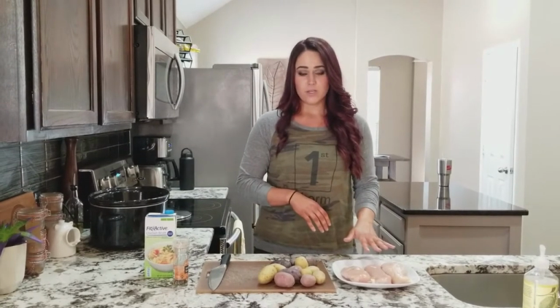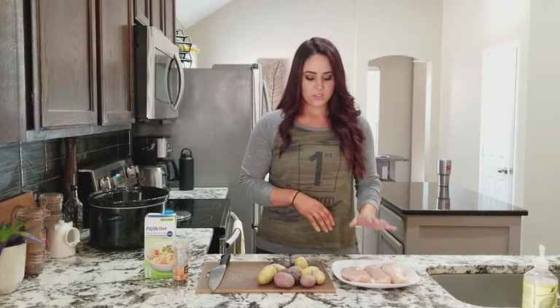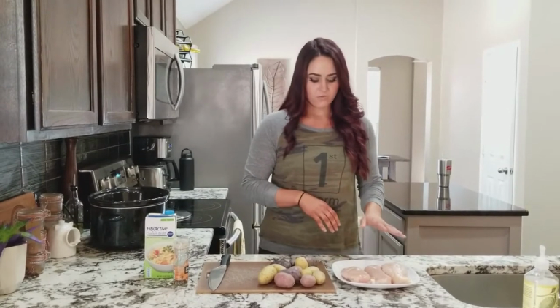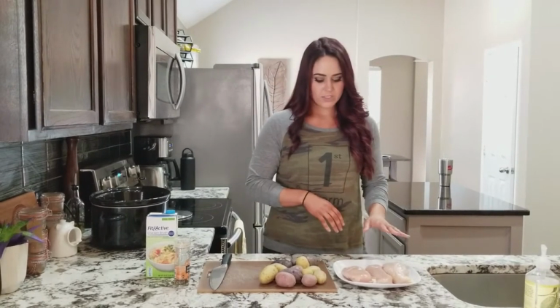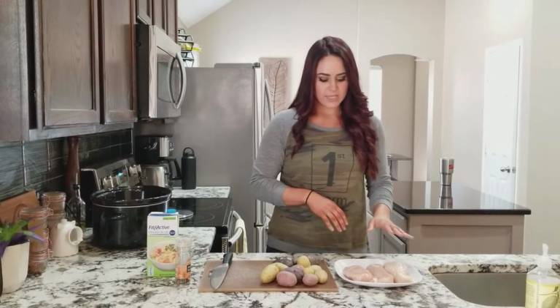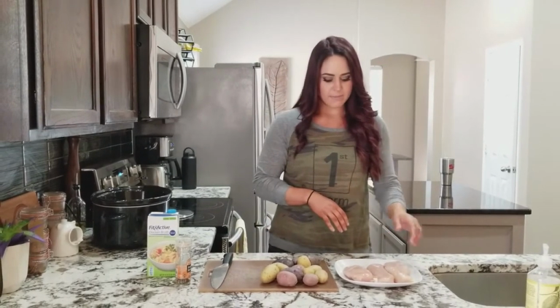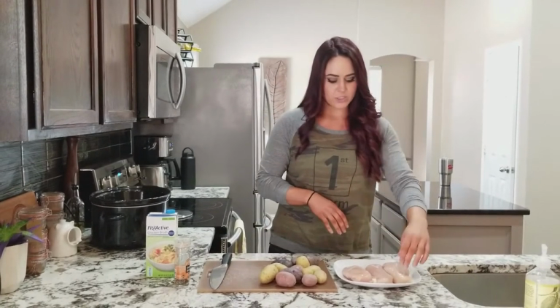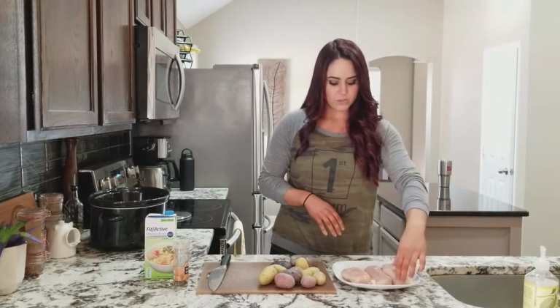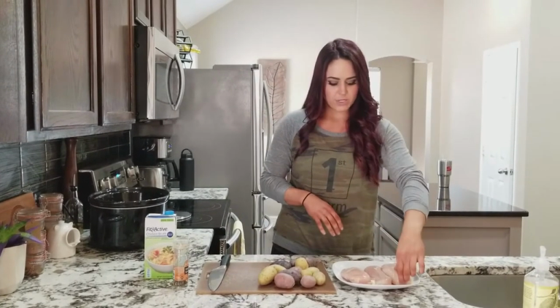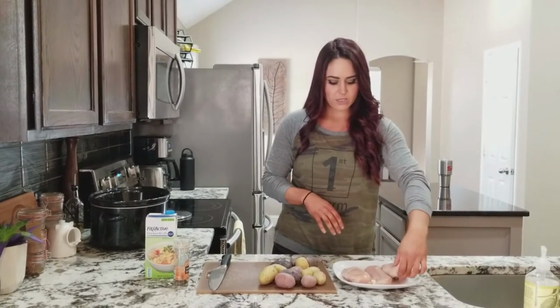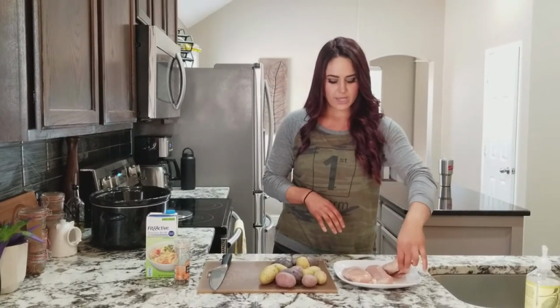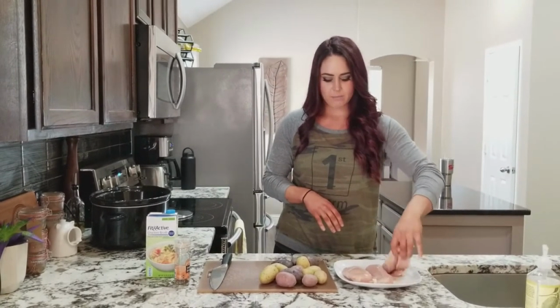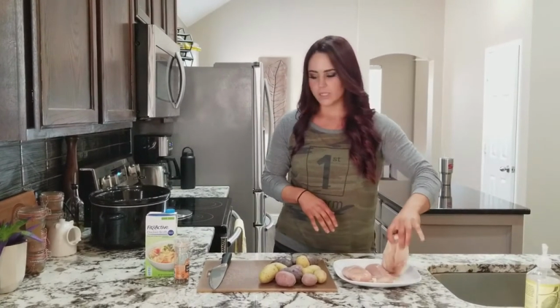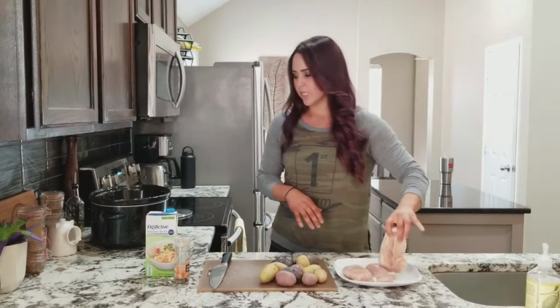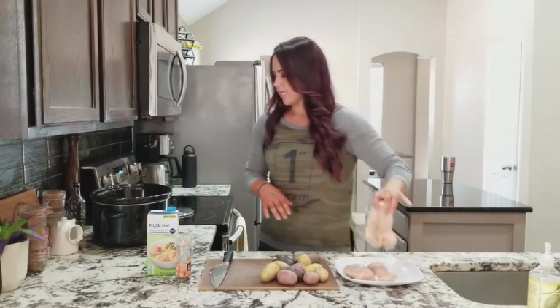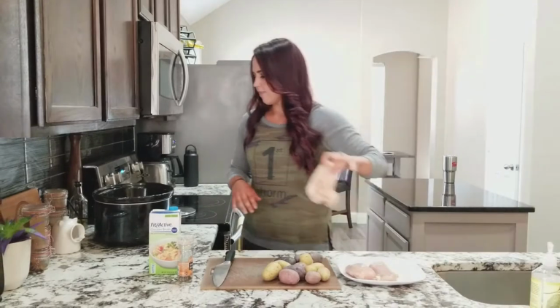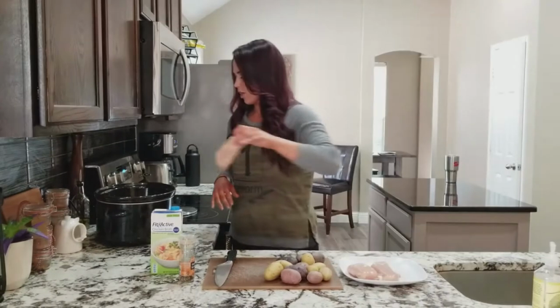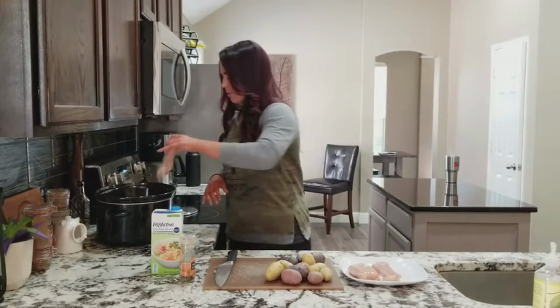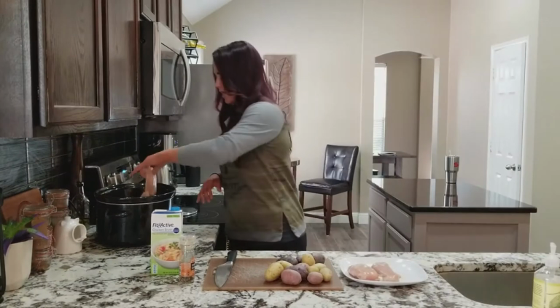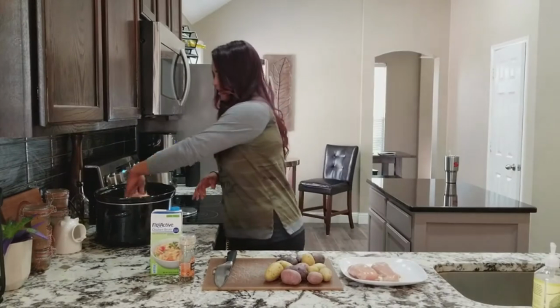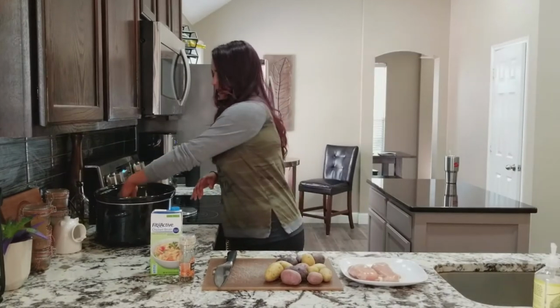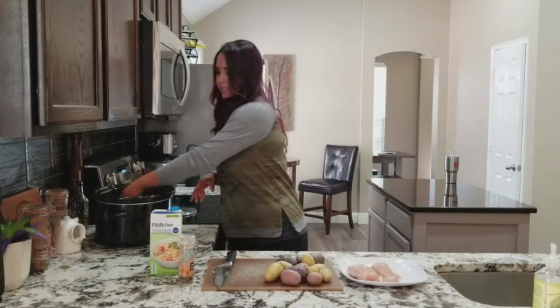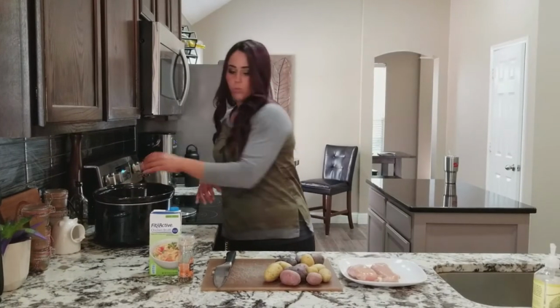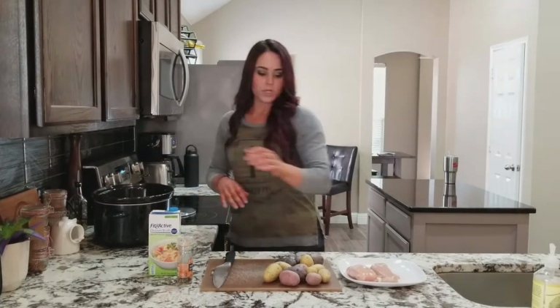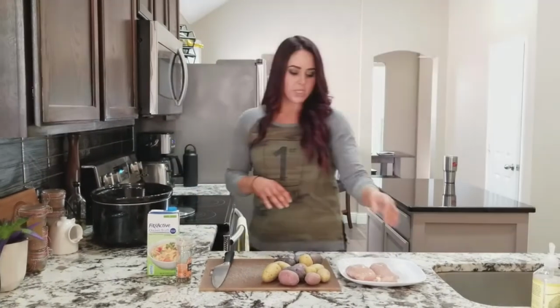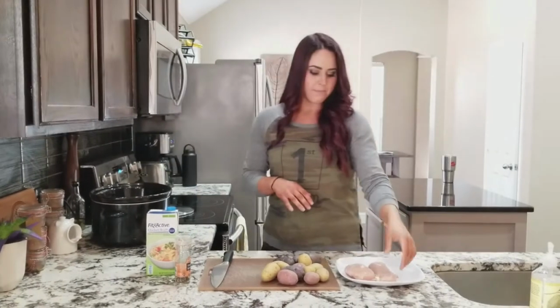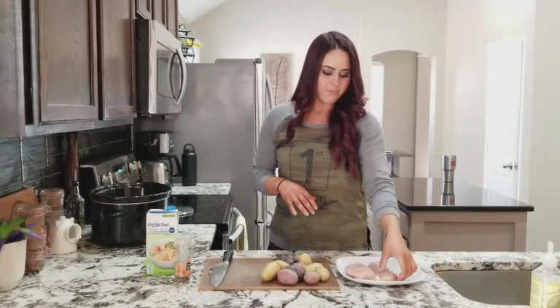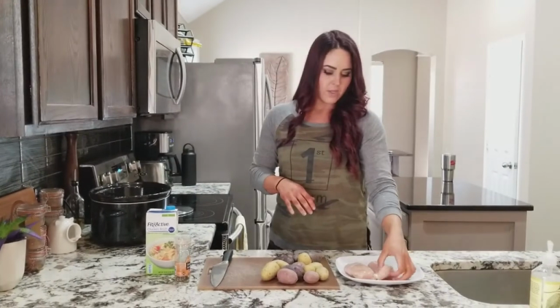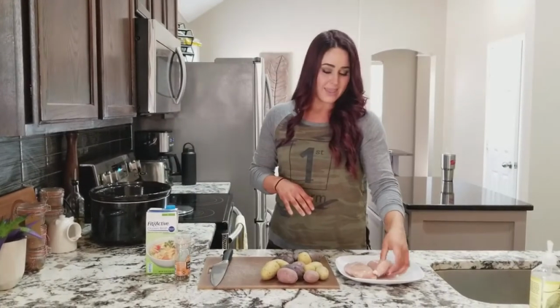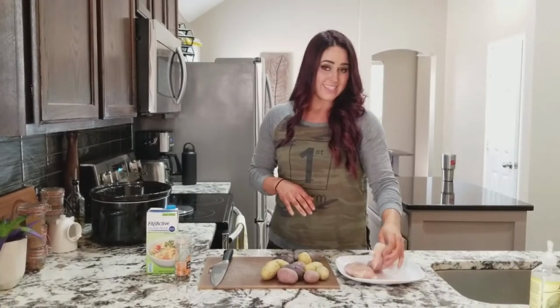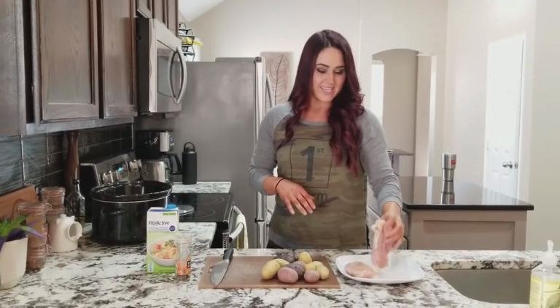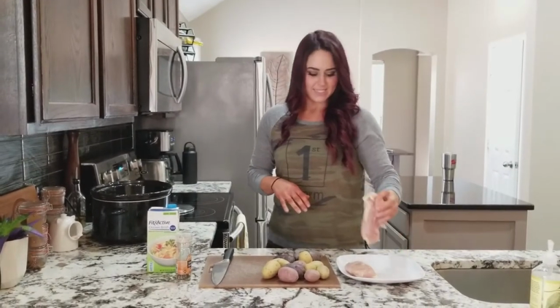The first thing I'm going to do is go ahead and put the chicken in the crock-pot. I did wash them and that's it.